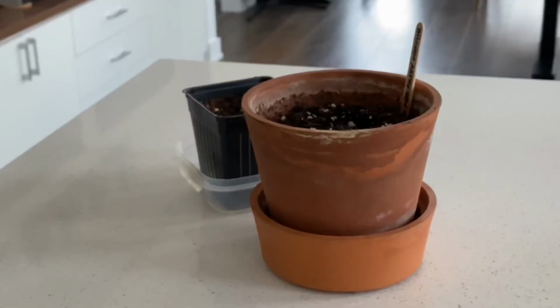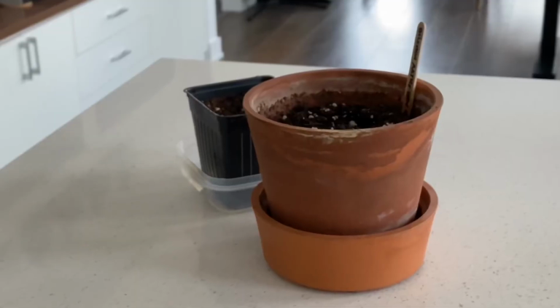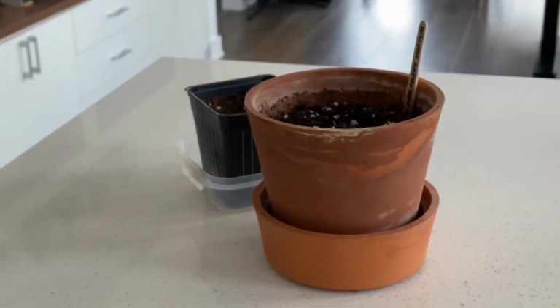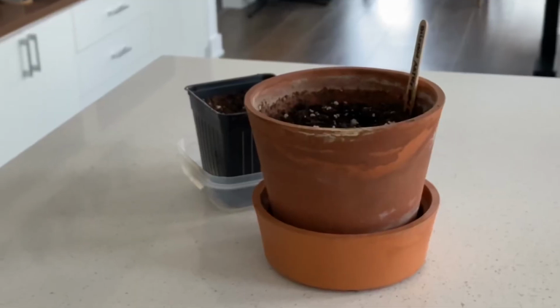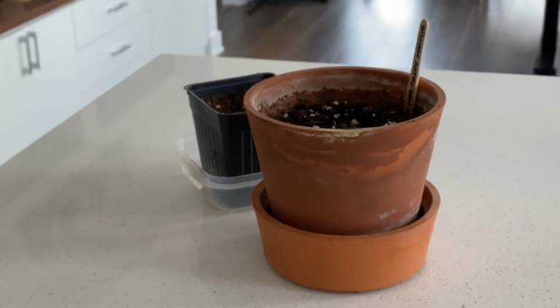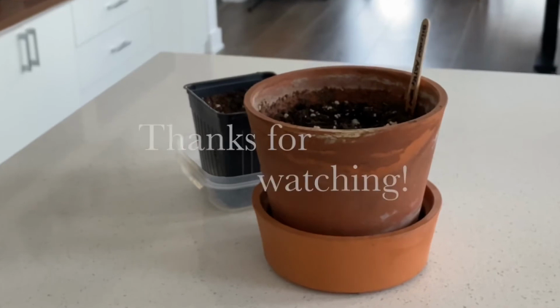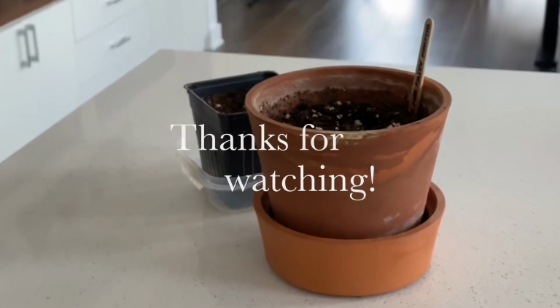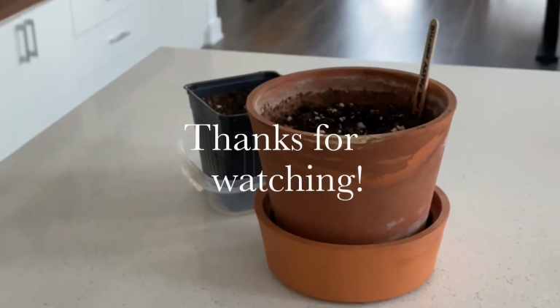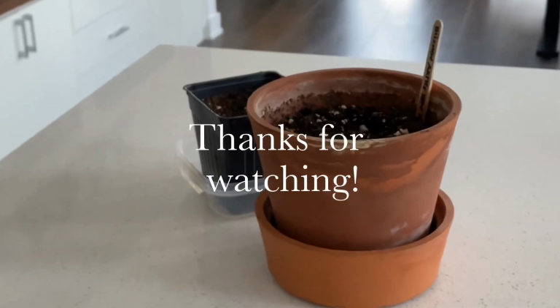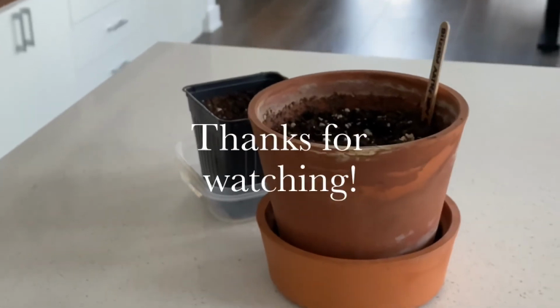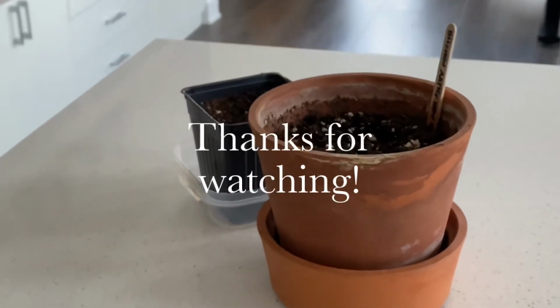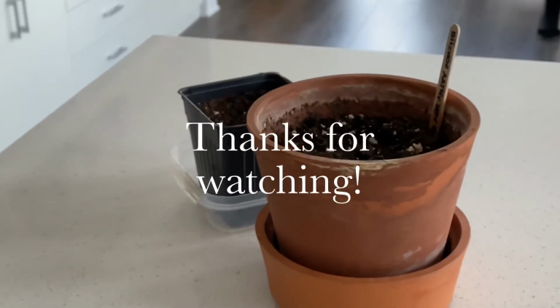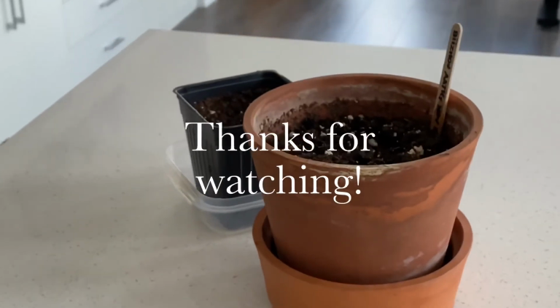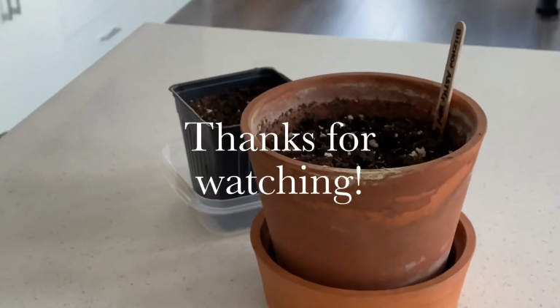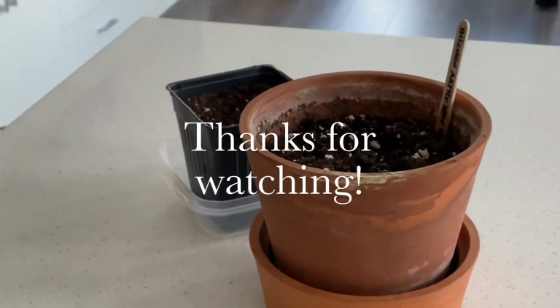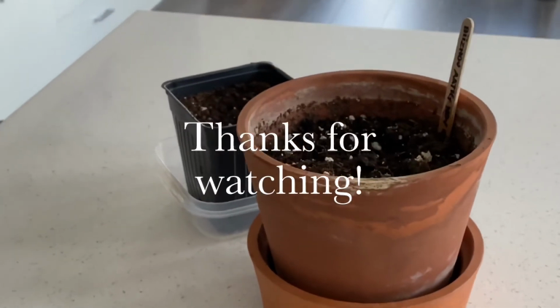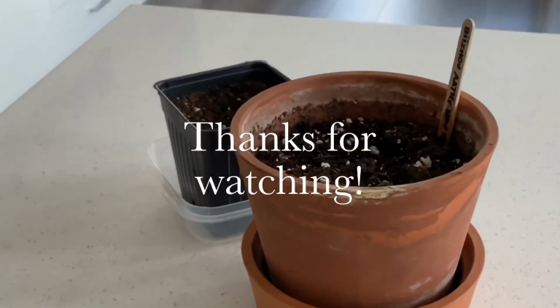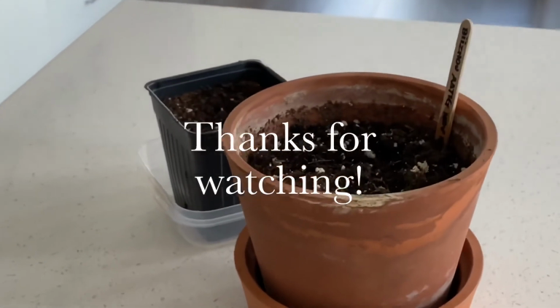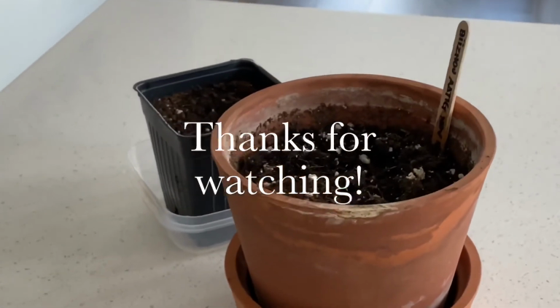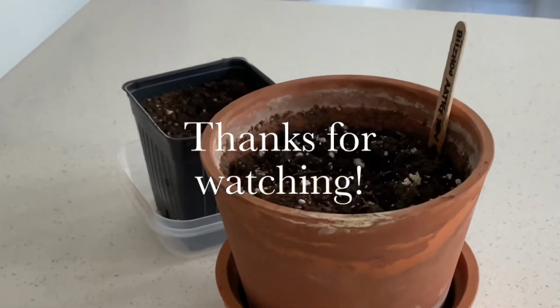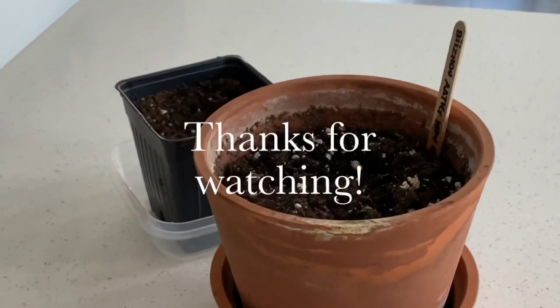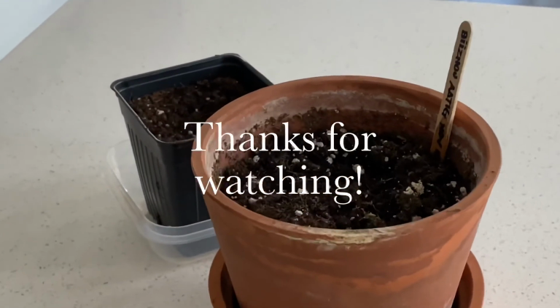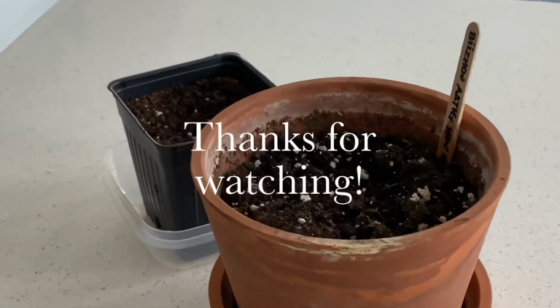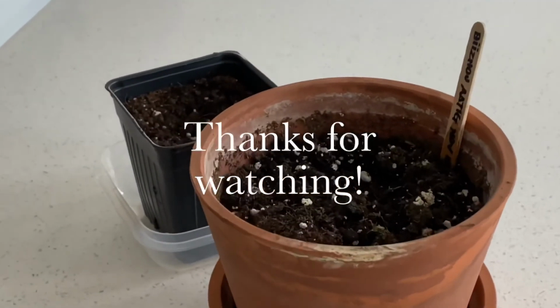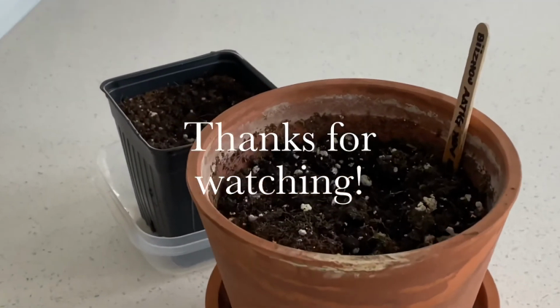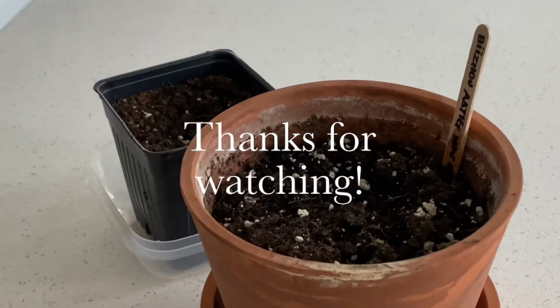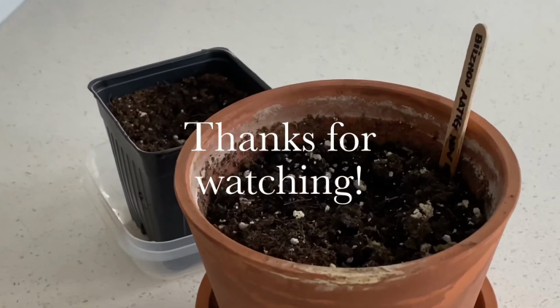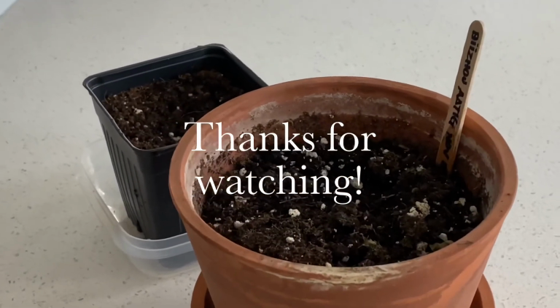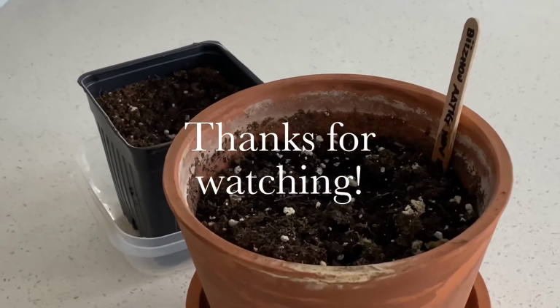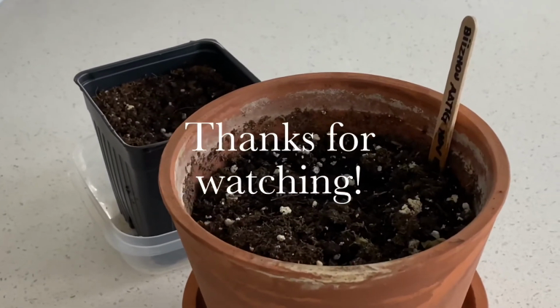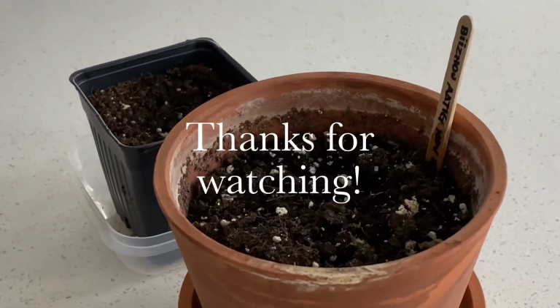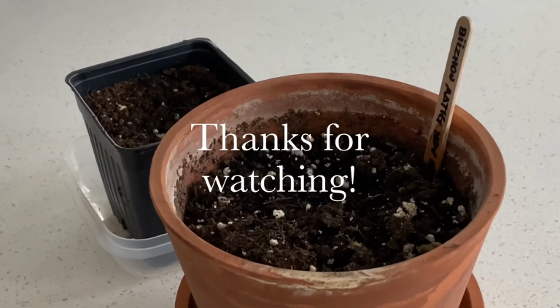Just to wrap it up here, thank you so much for watching and see you in the next video.